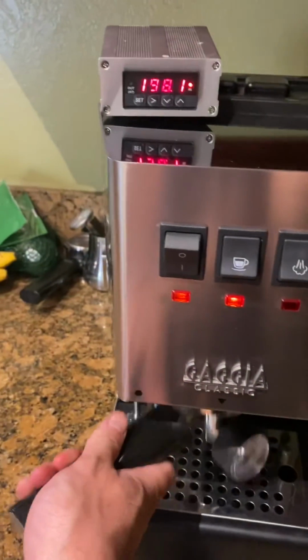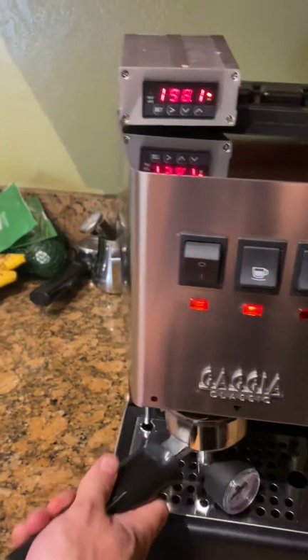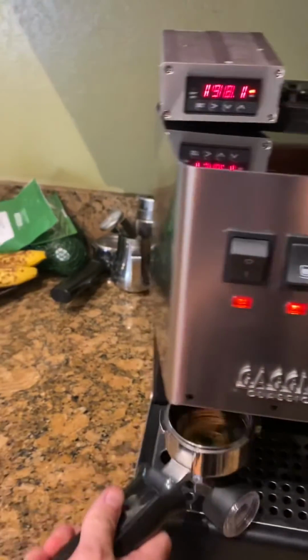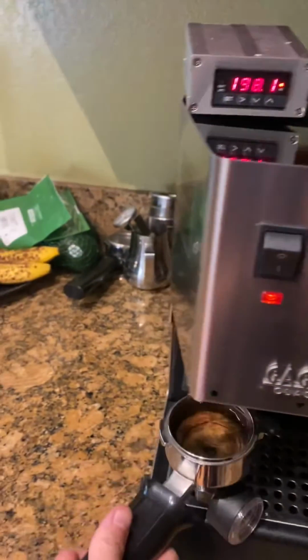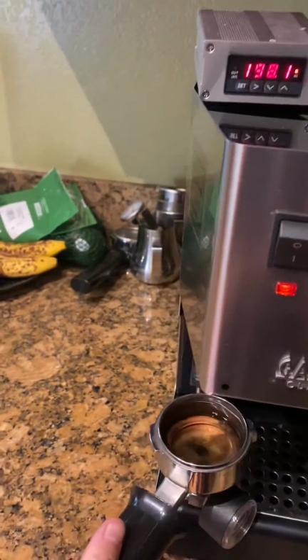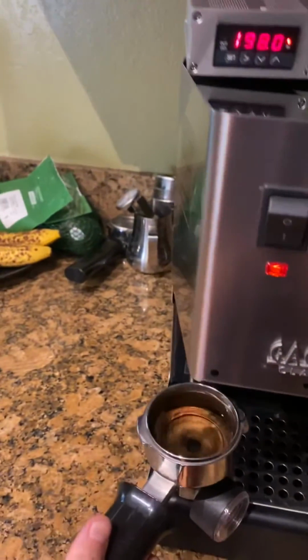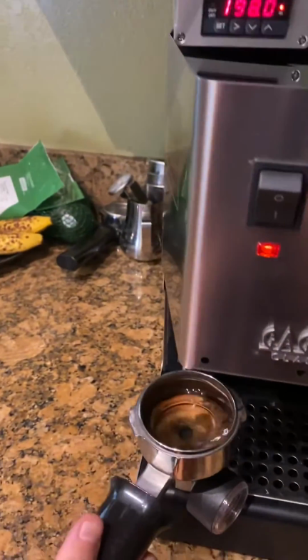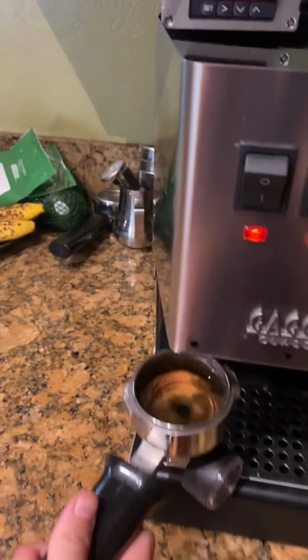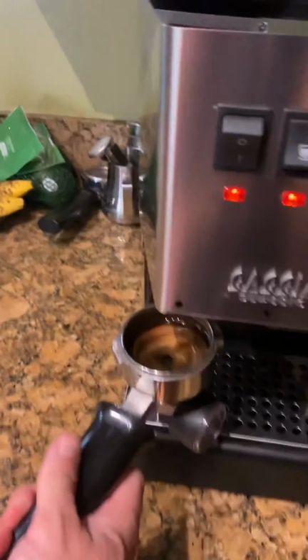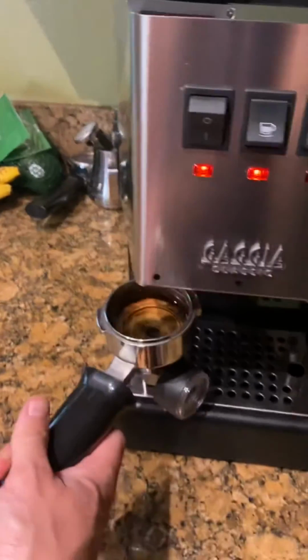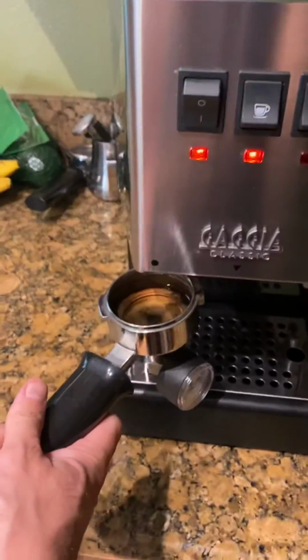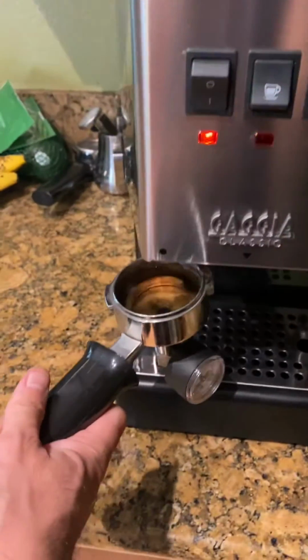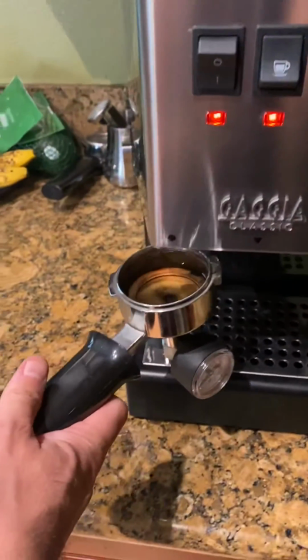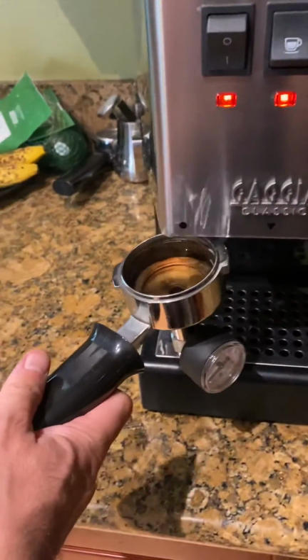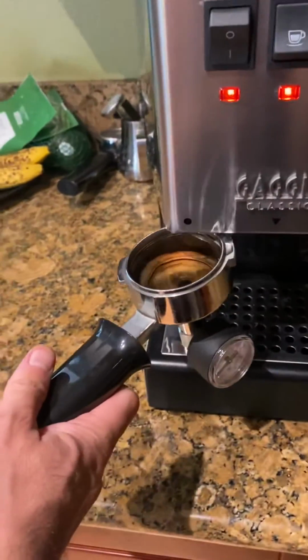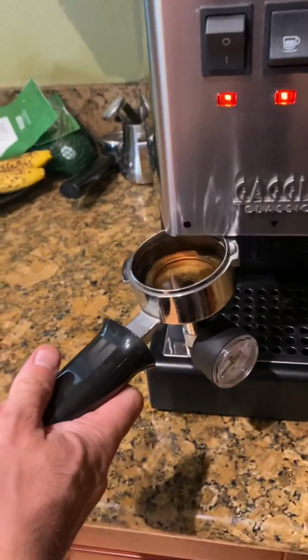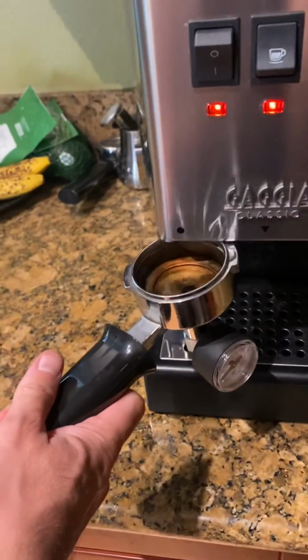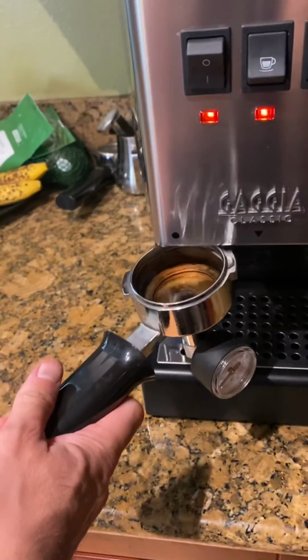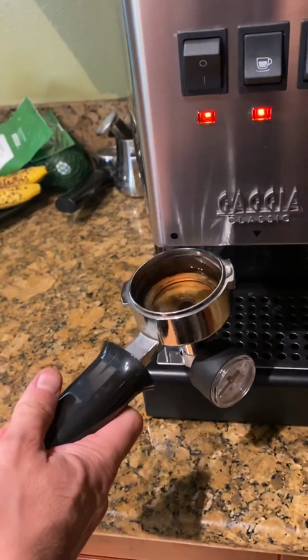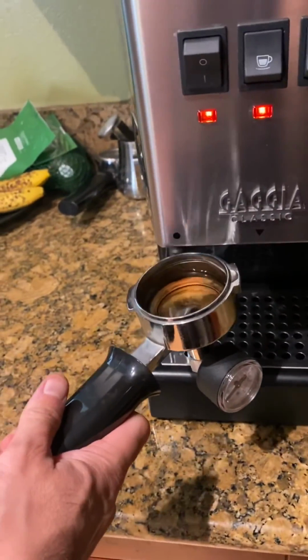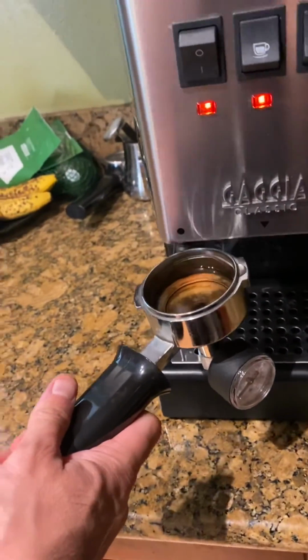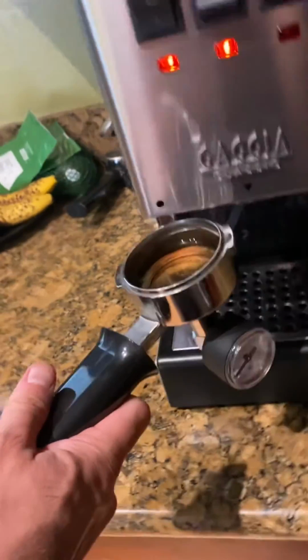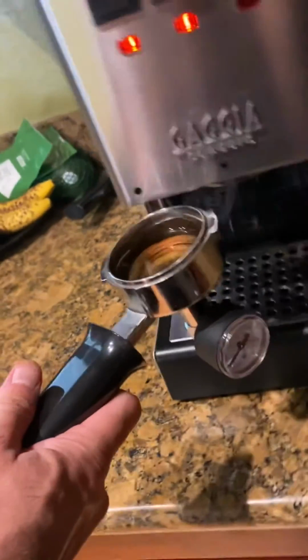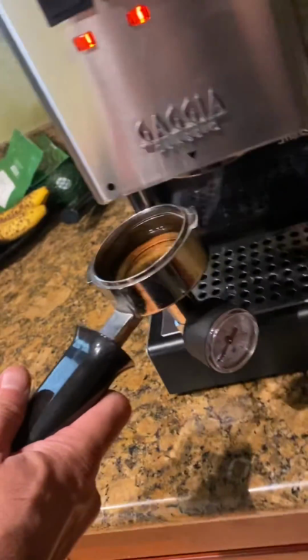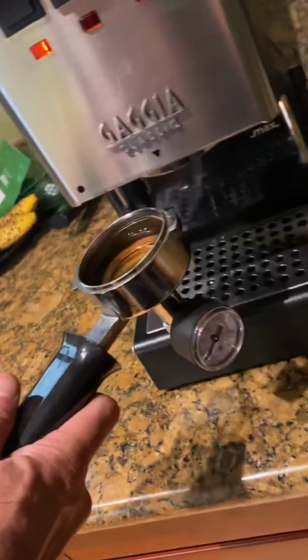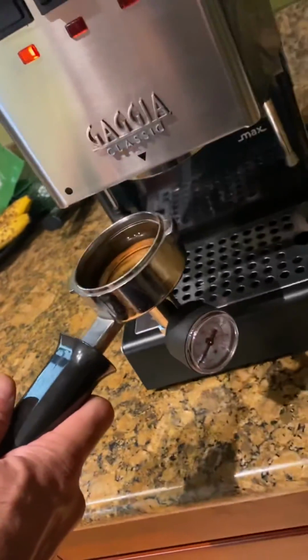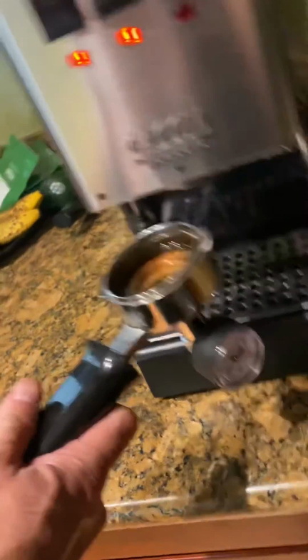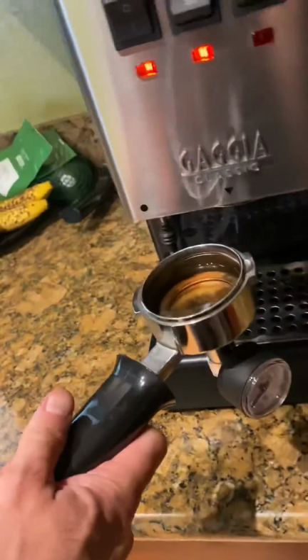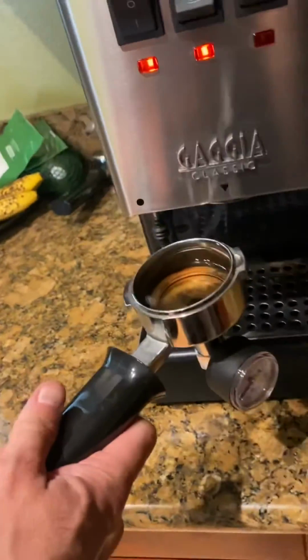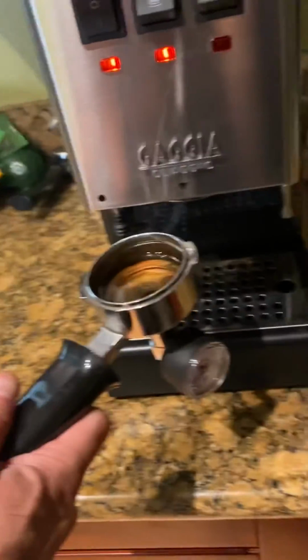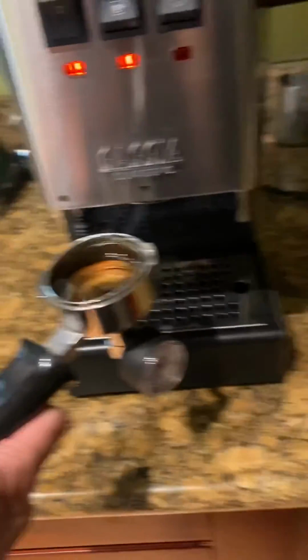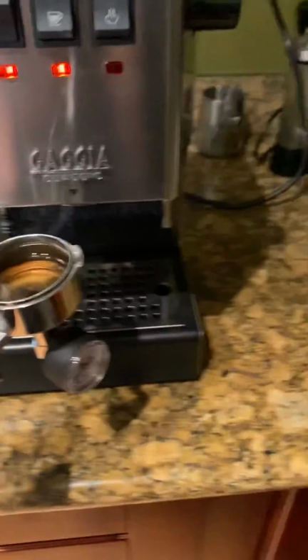And like I said, this particular portafilter with pressure gauge is included in the kit.